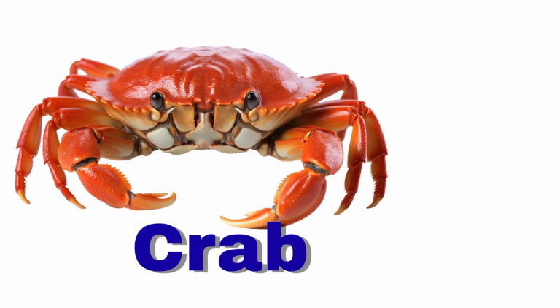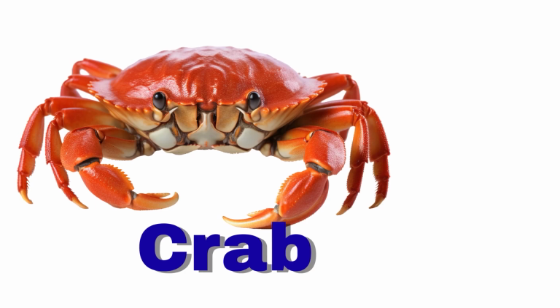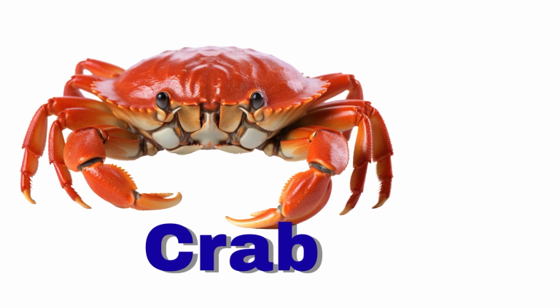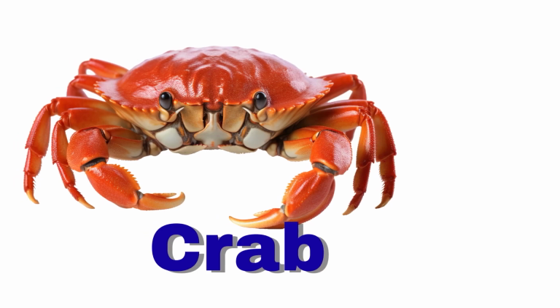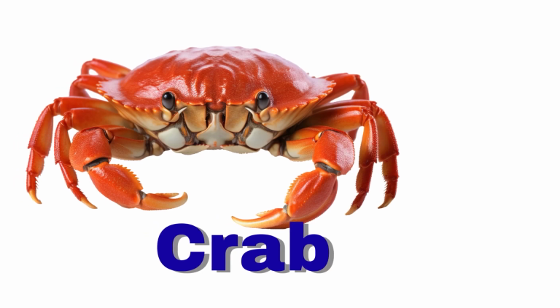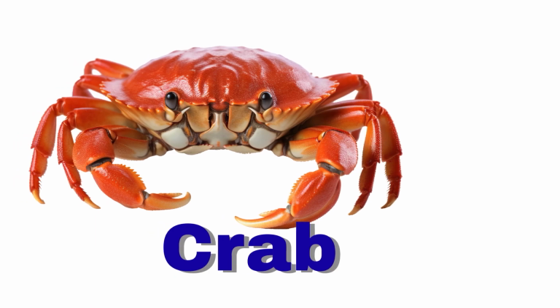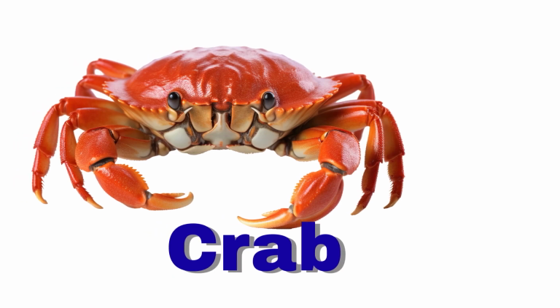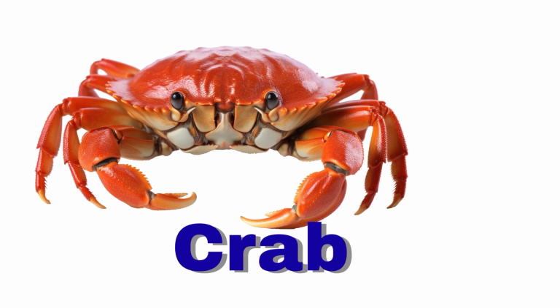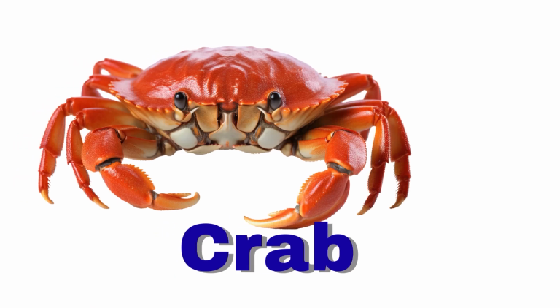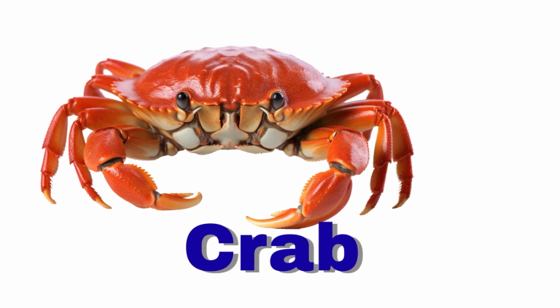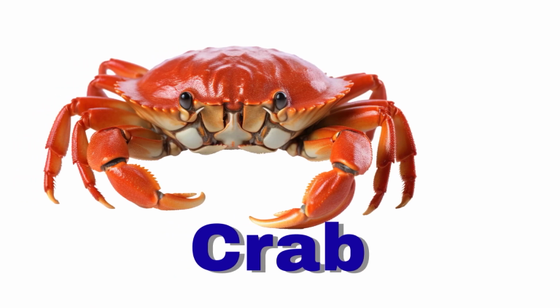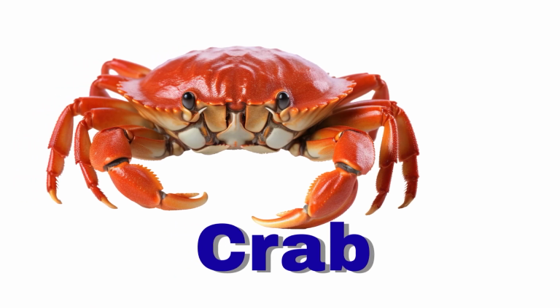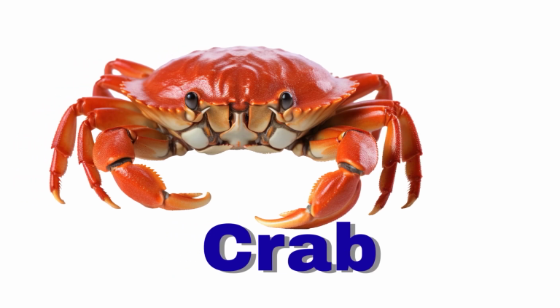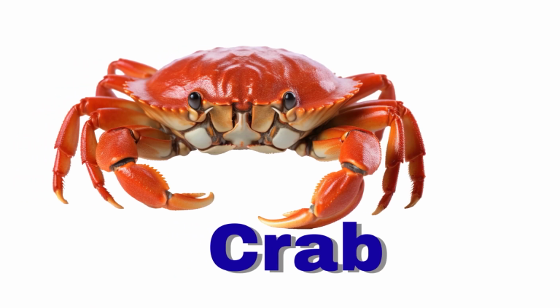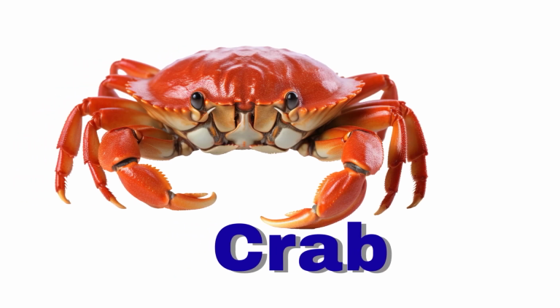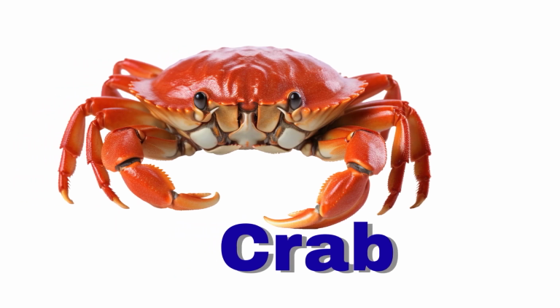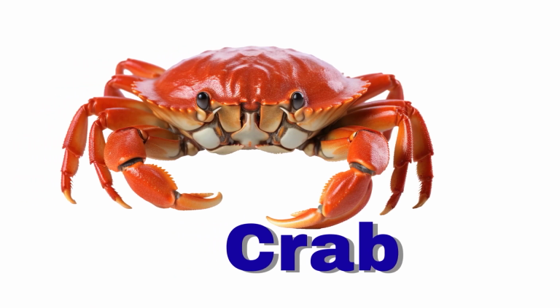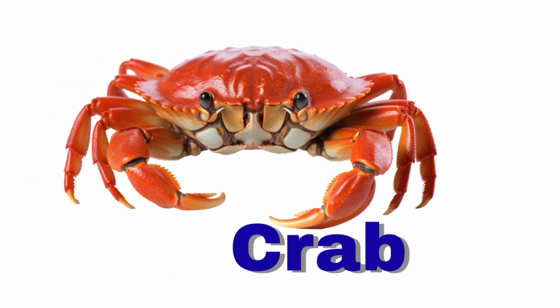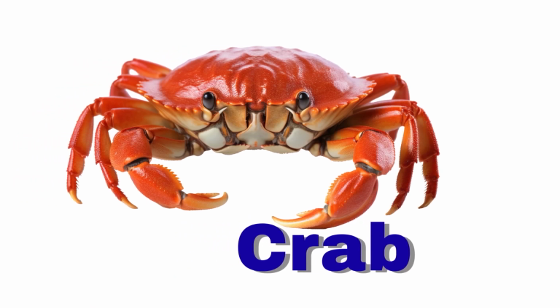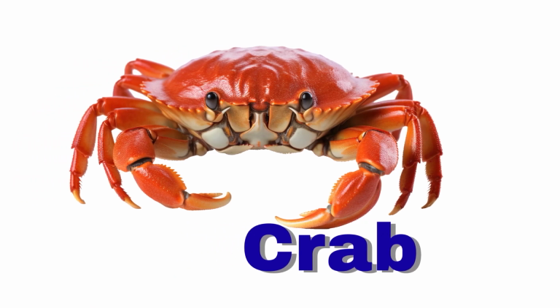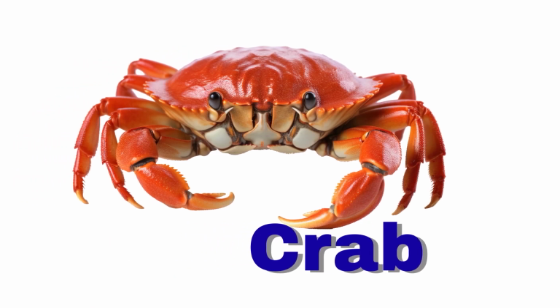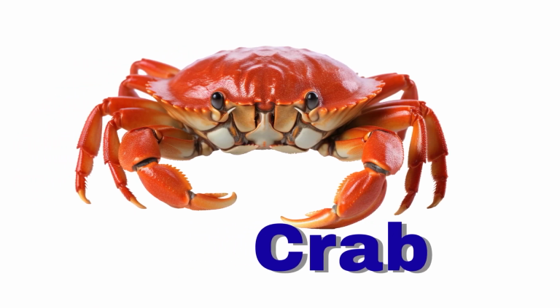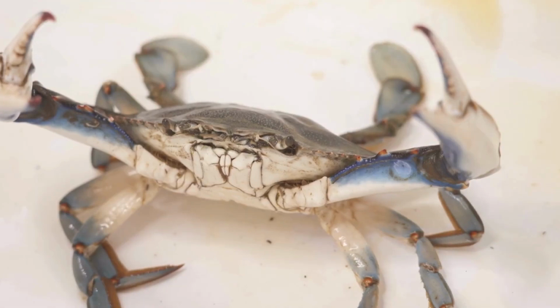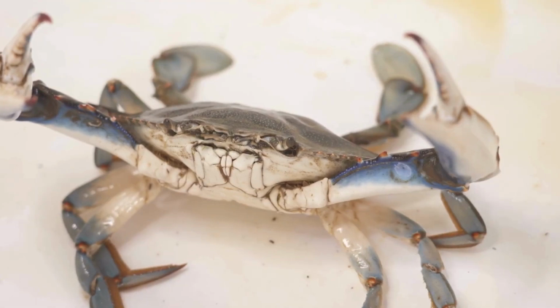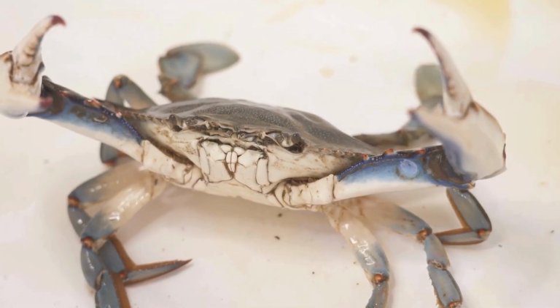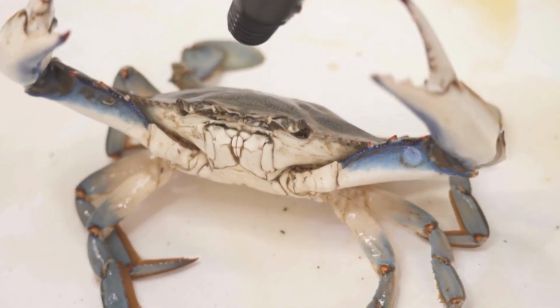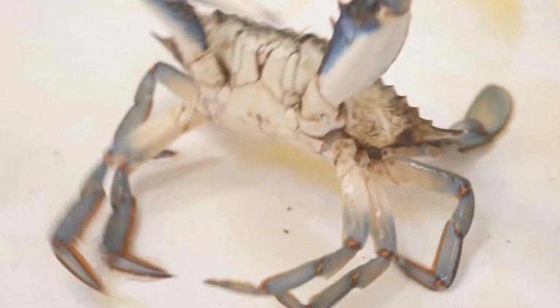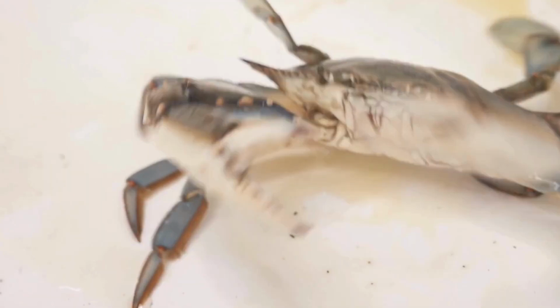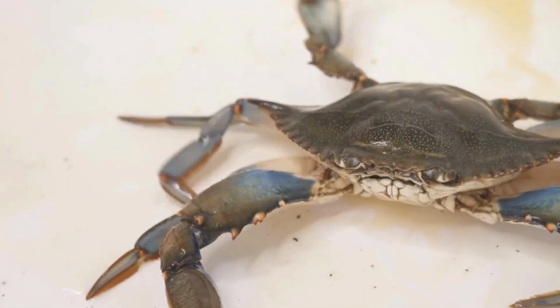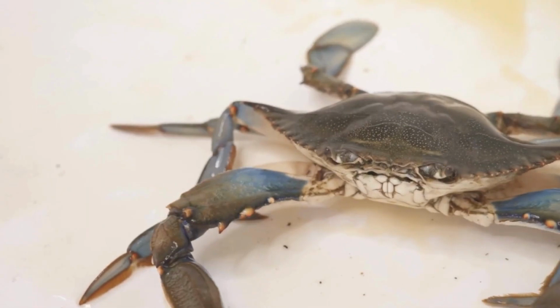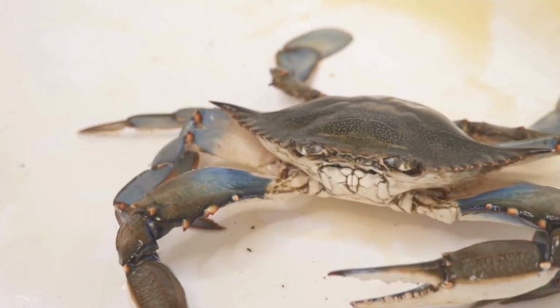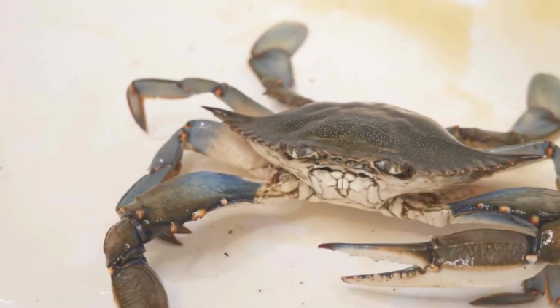Crab. A crab also has claws. It scuttles quickly on the beach.